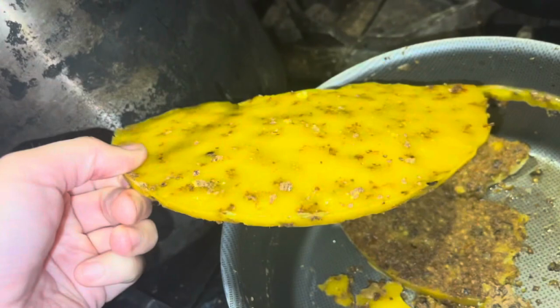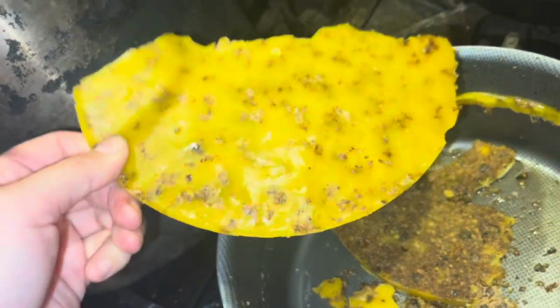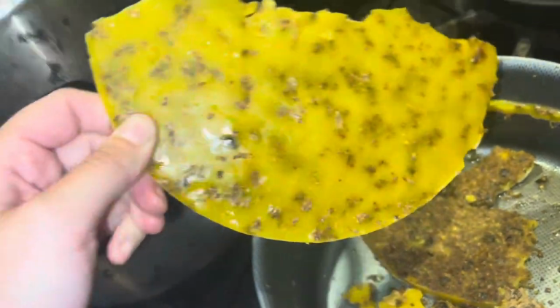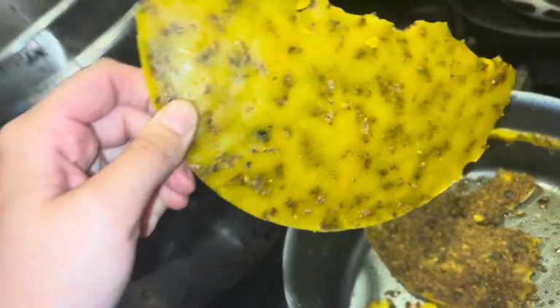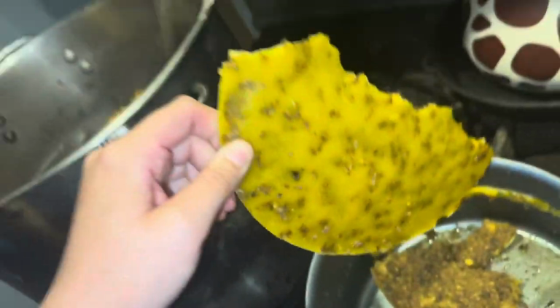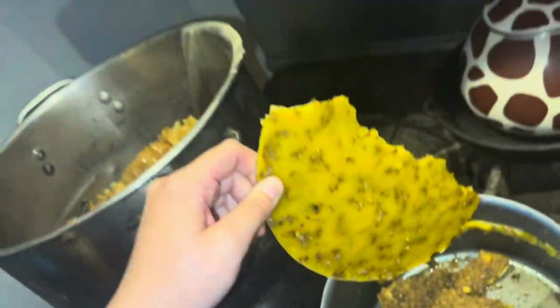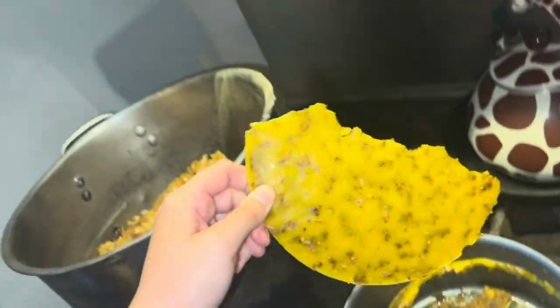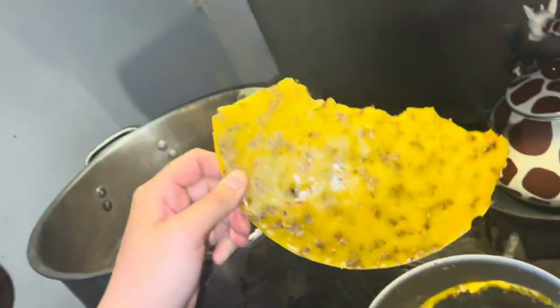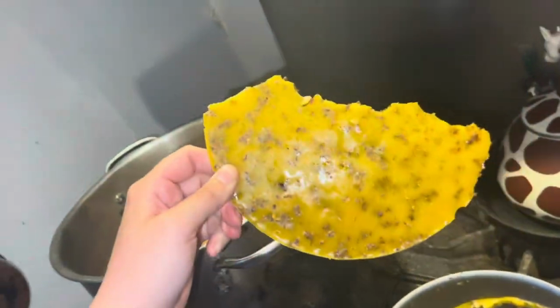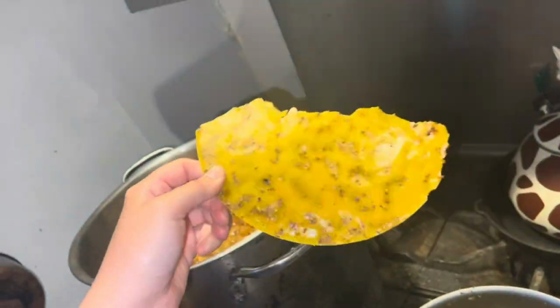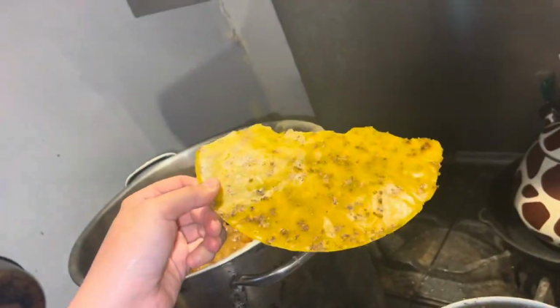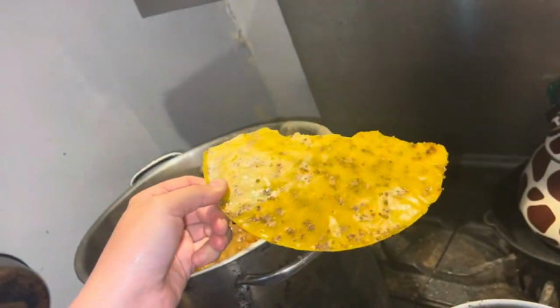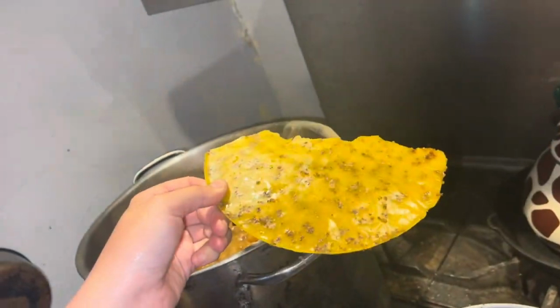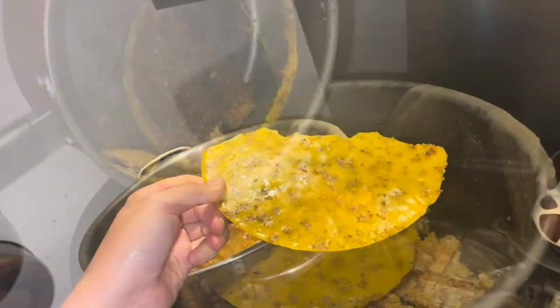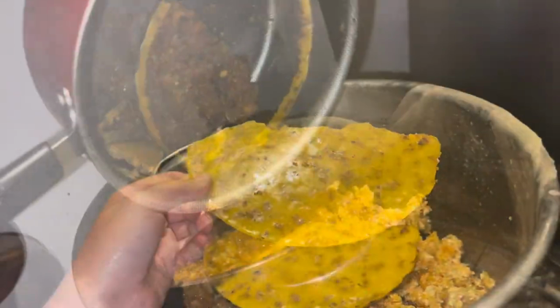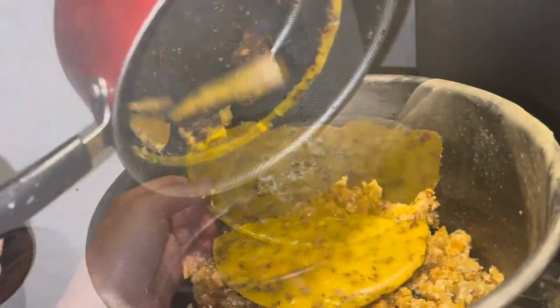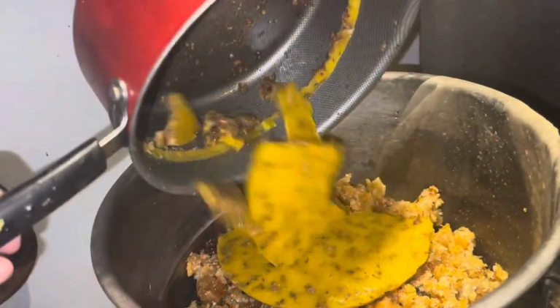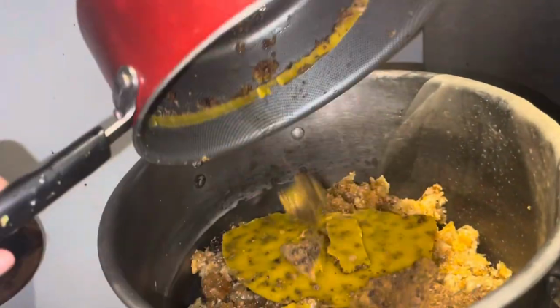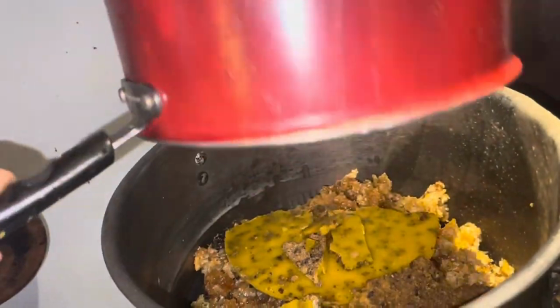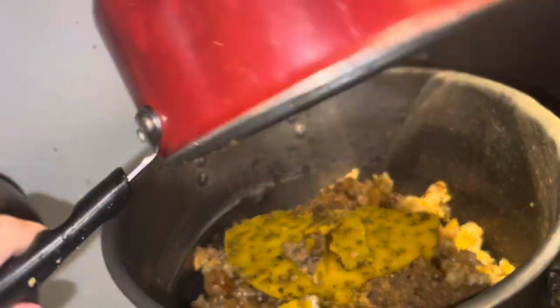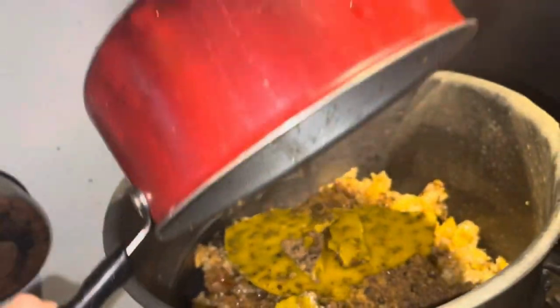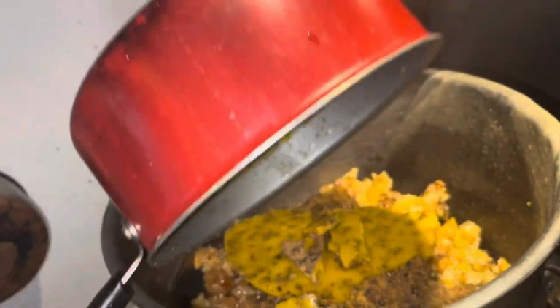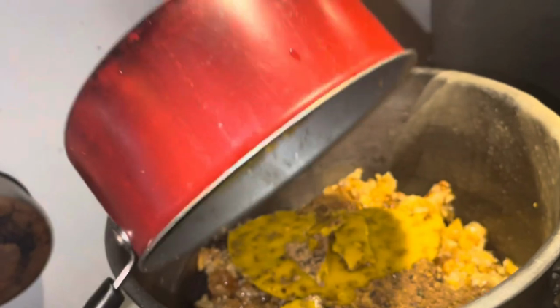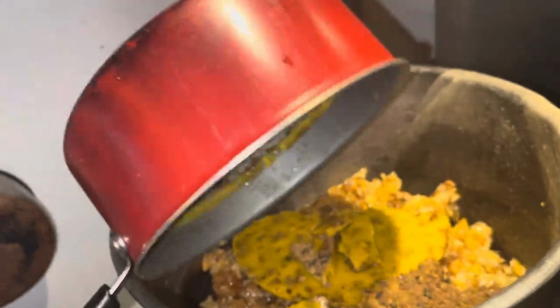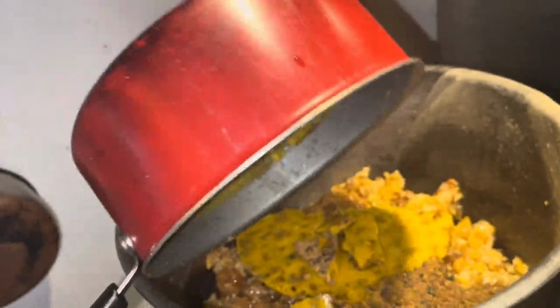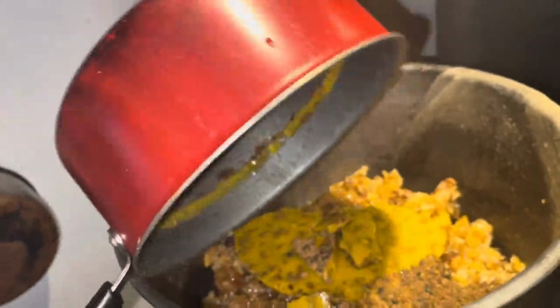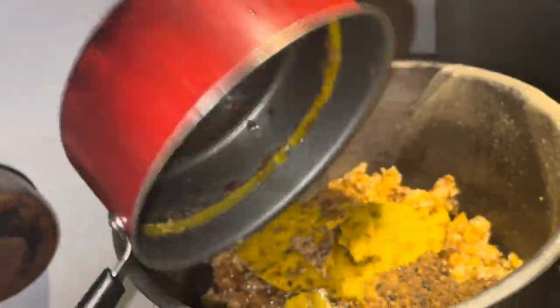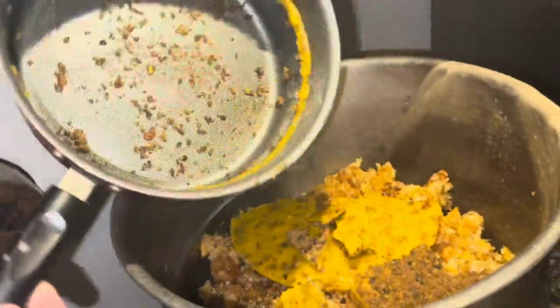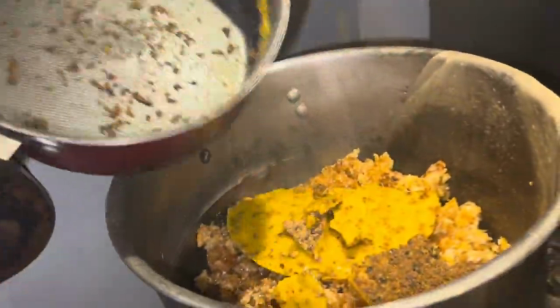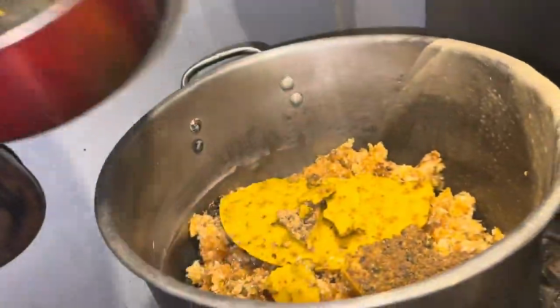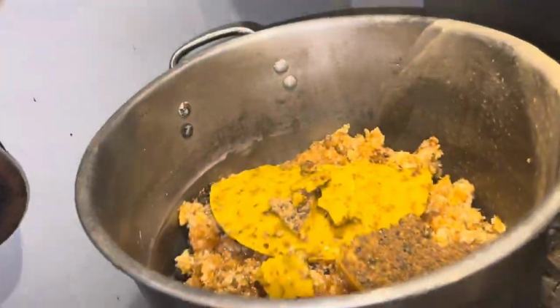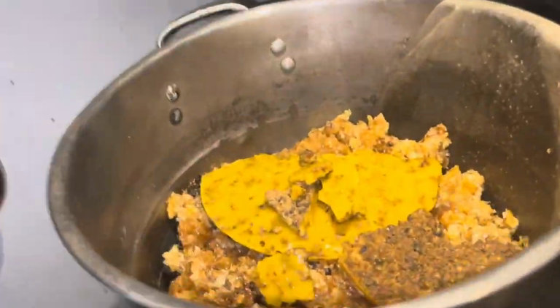It even looks more yellow on camera than it actually is, so we're going to add that all in since it needs to be melted down.